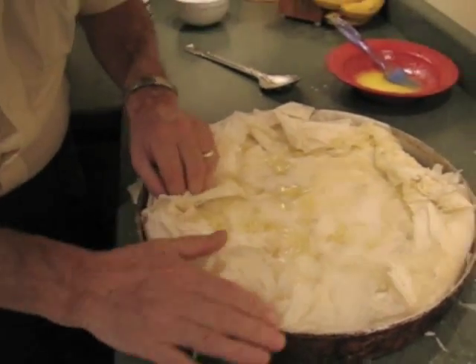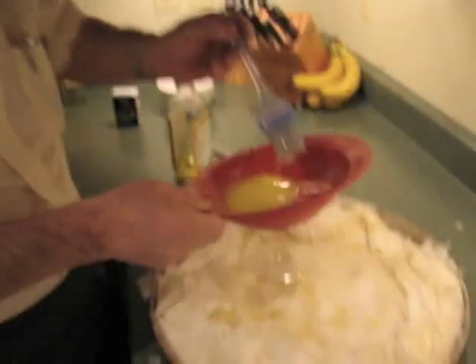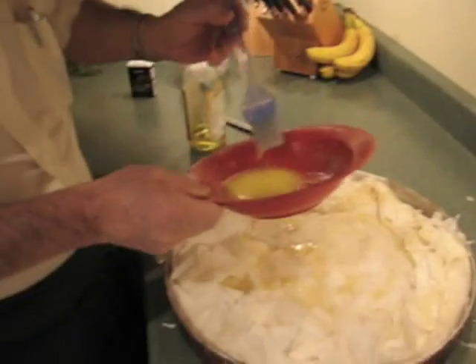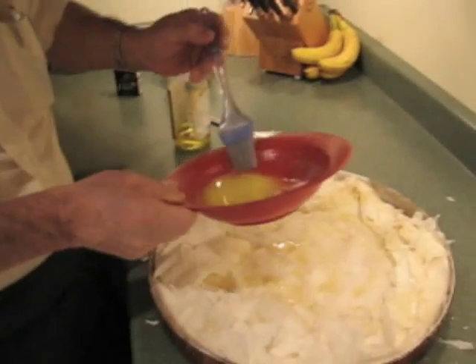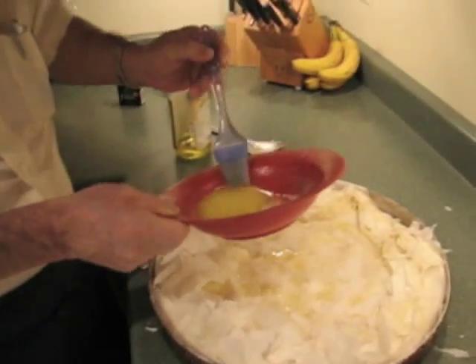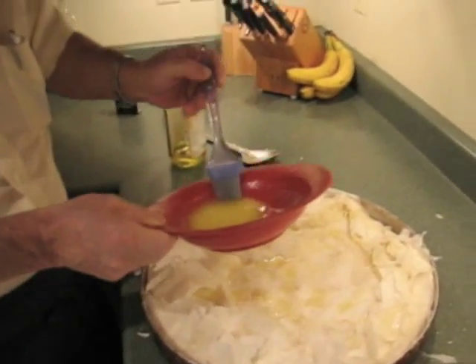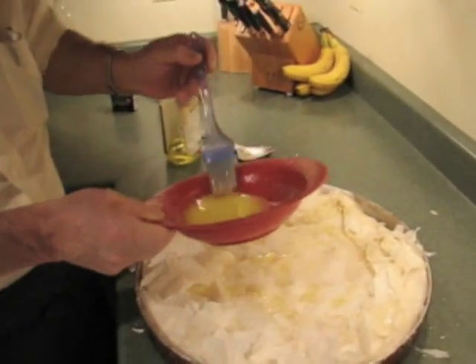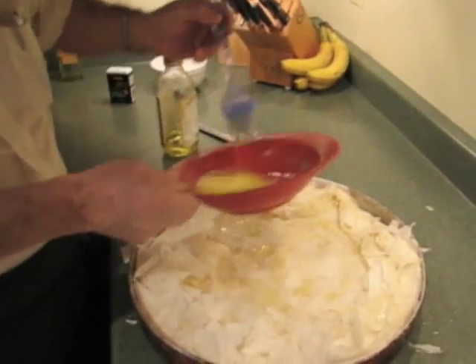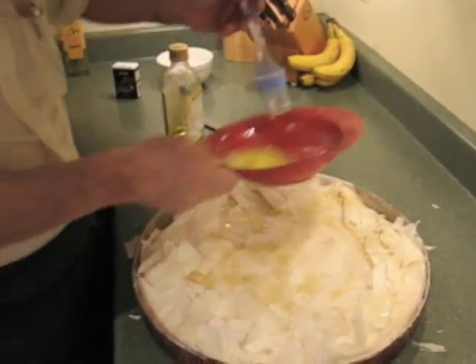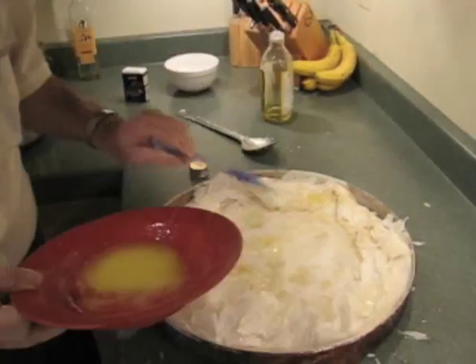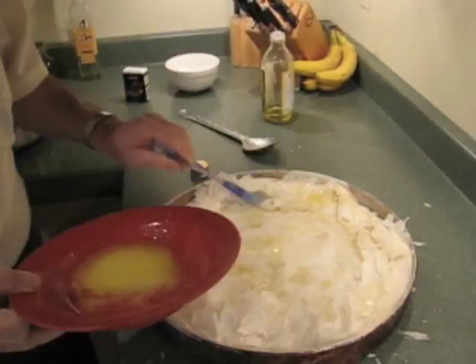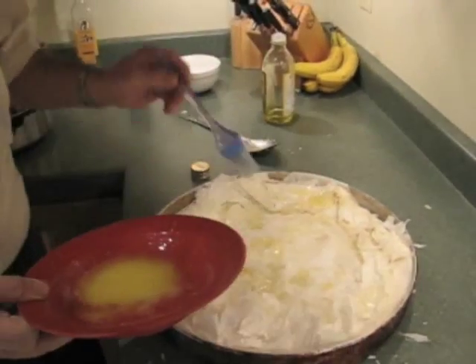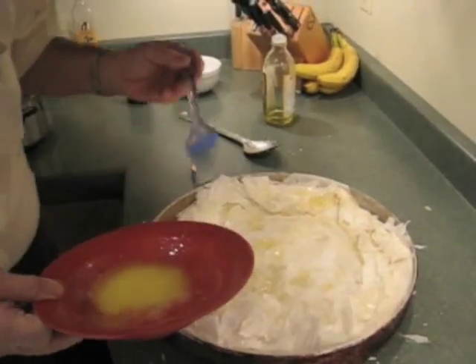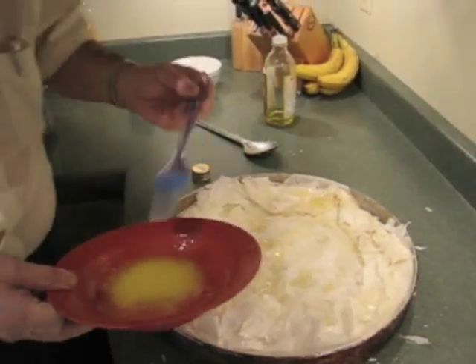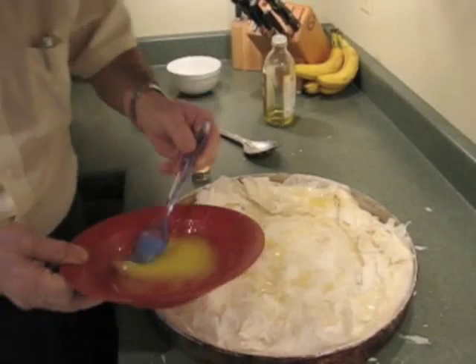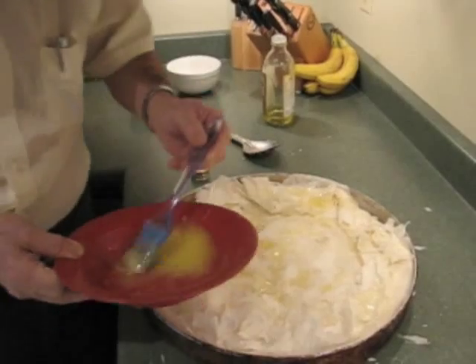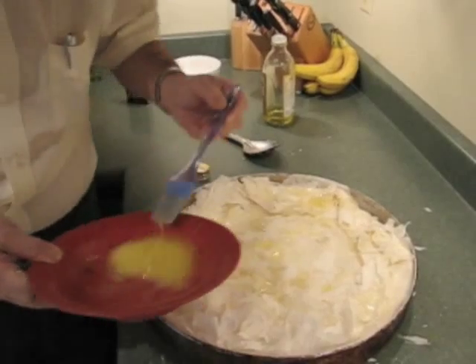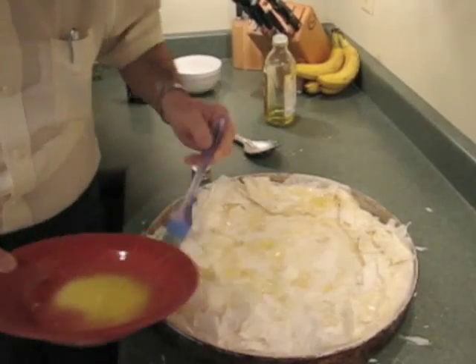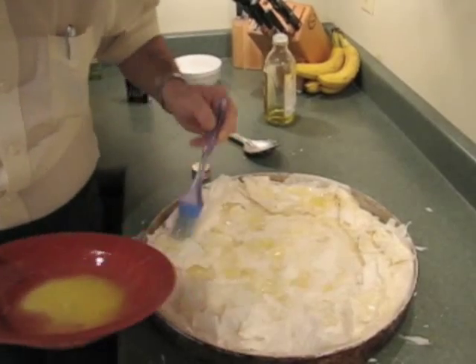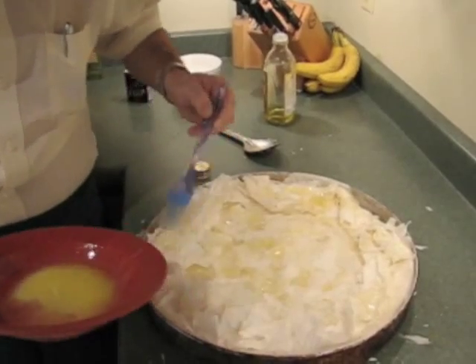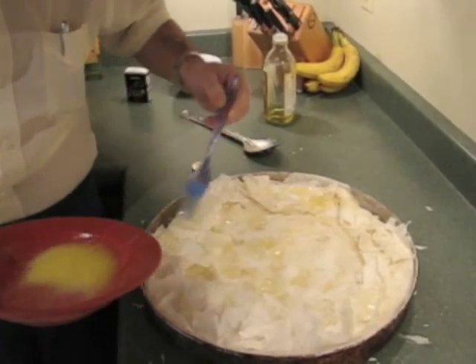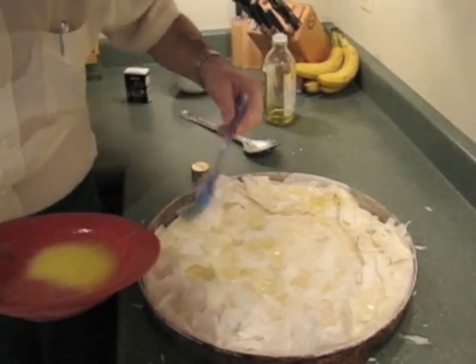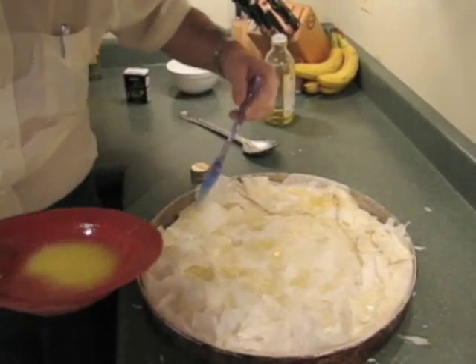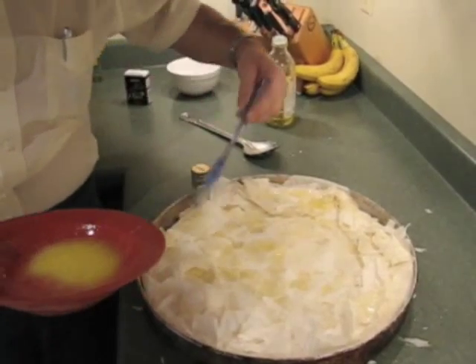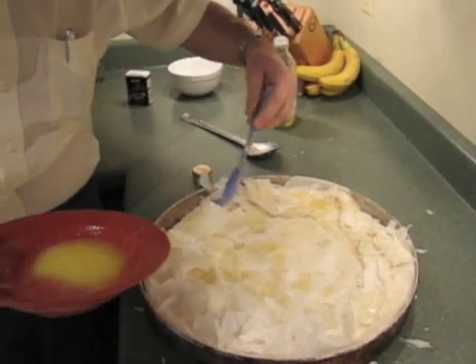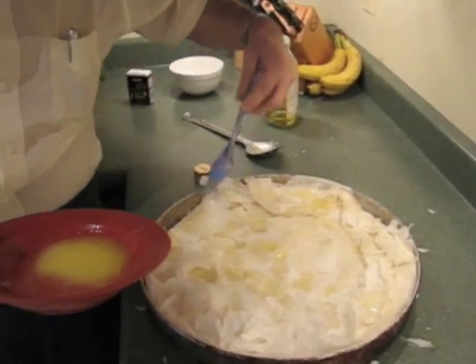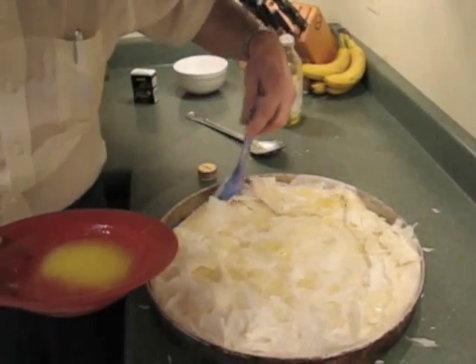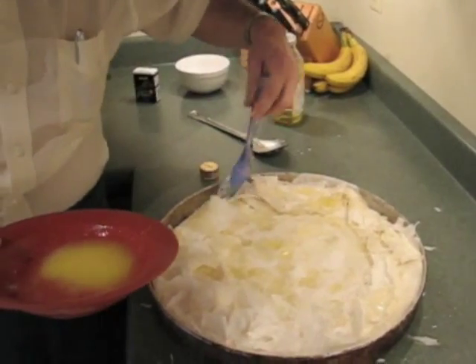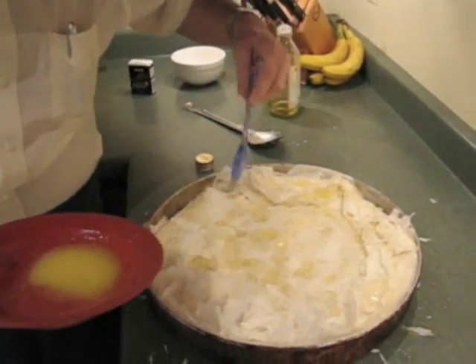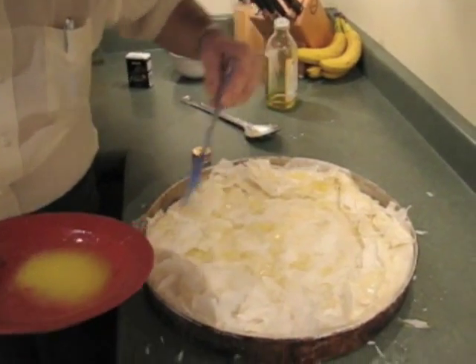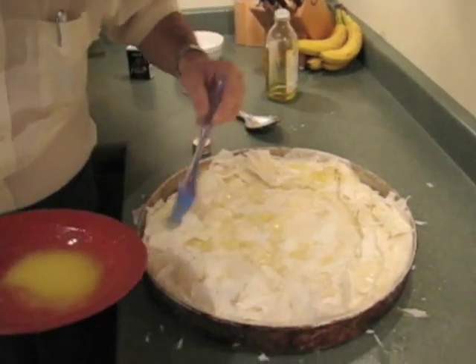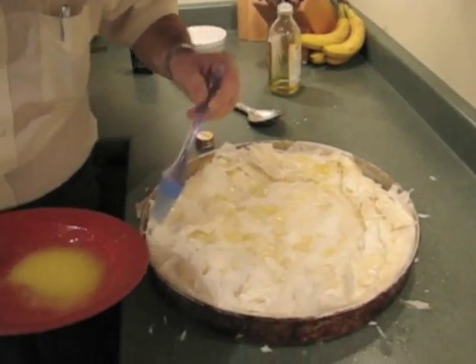This is the final tuck. Get this dry — brush all the dry edges.